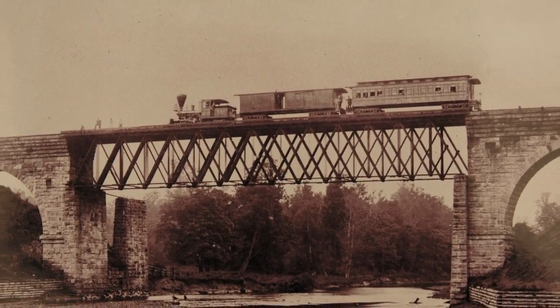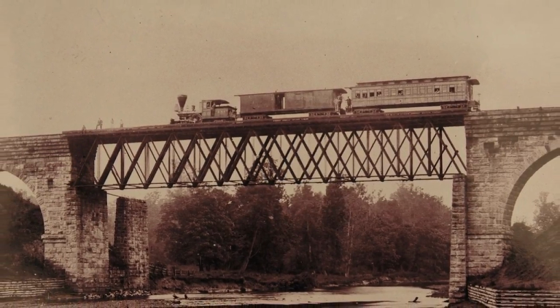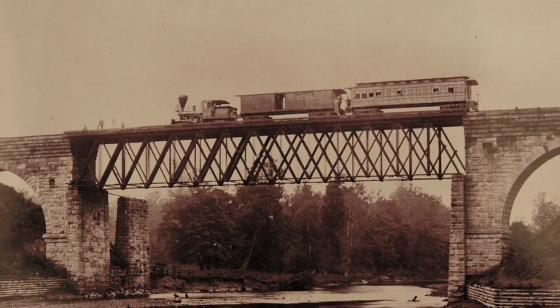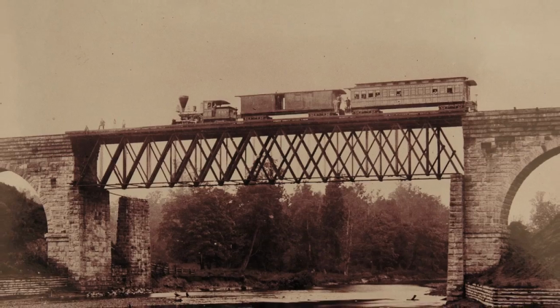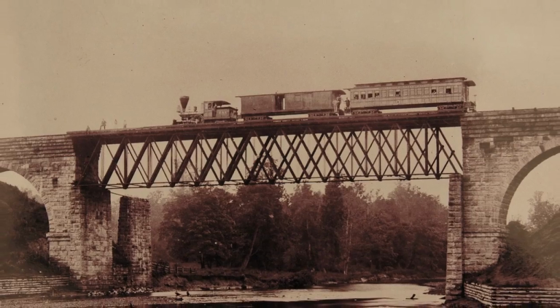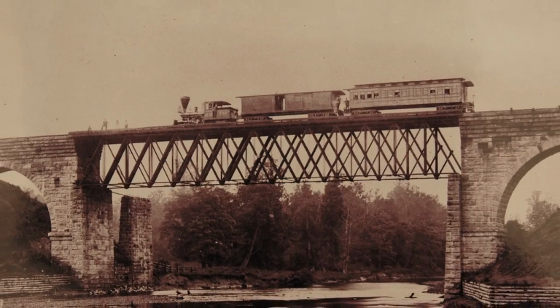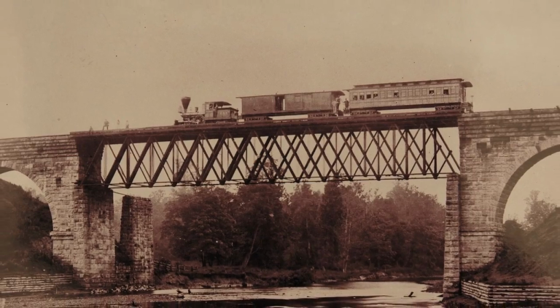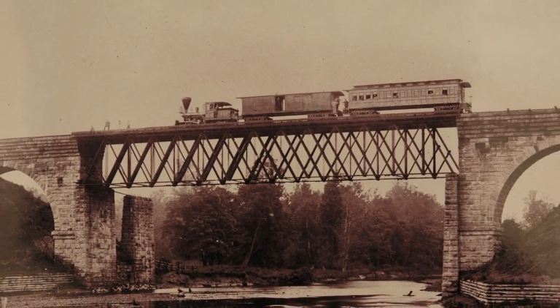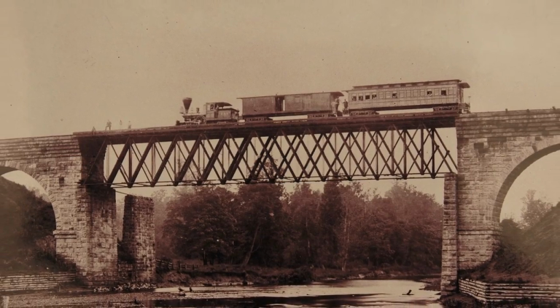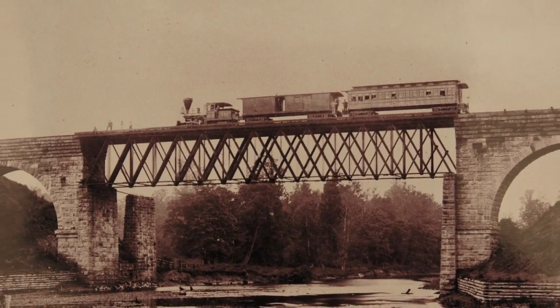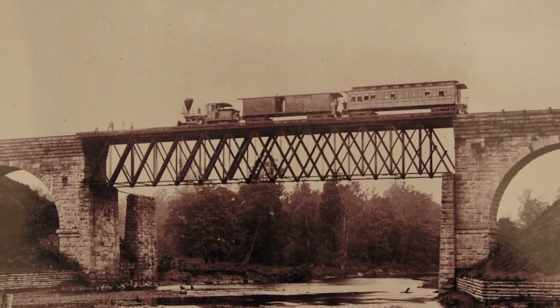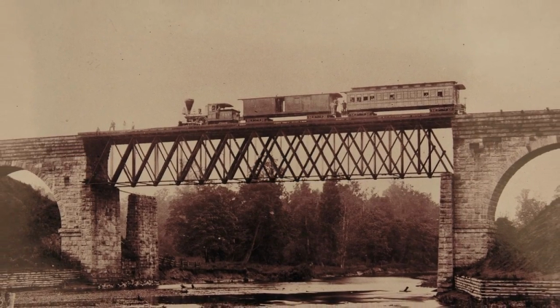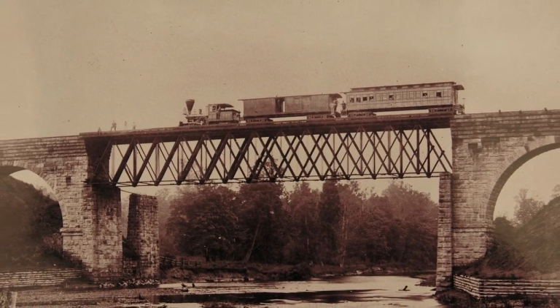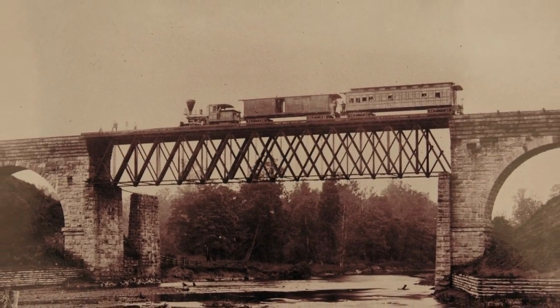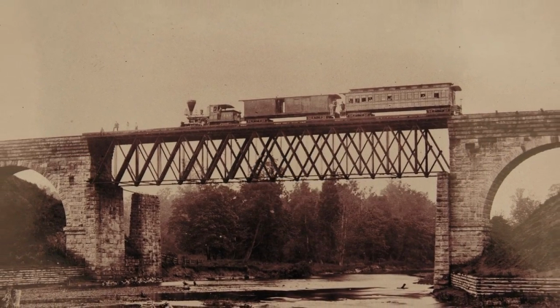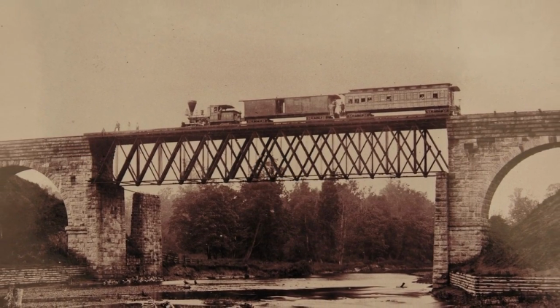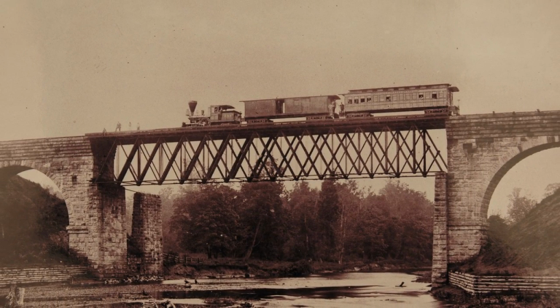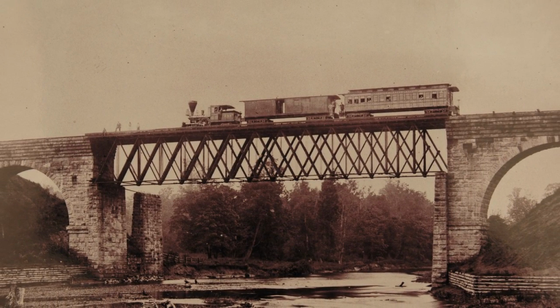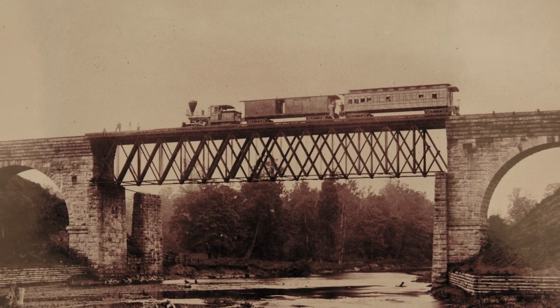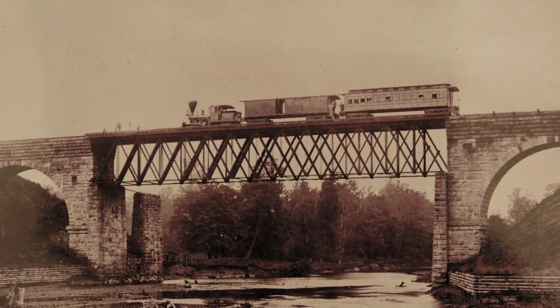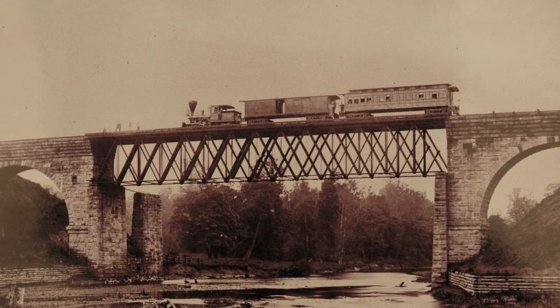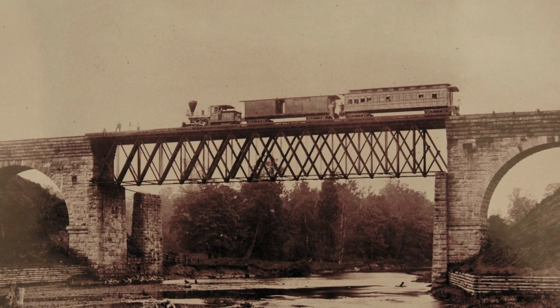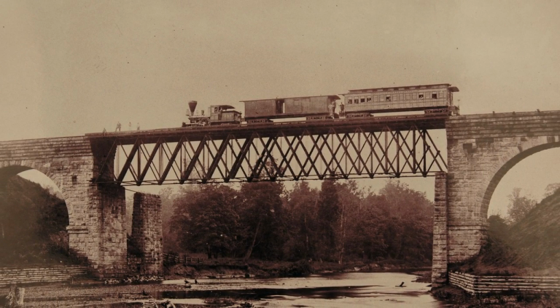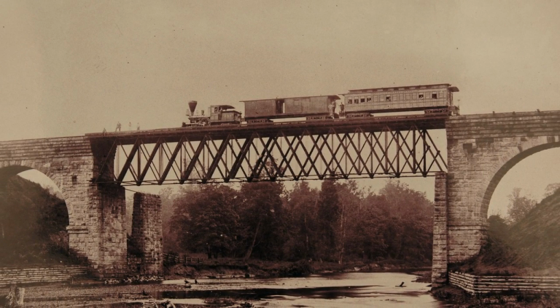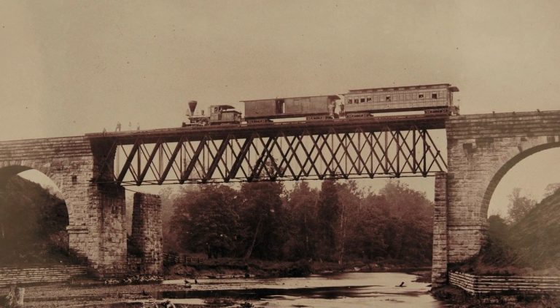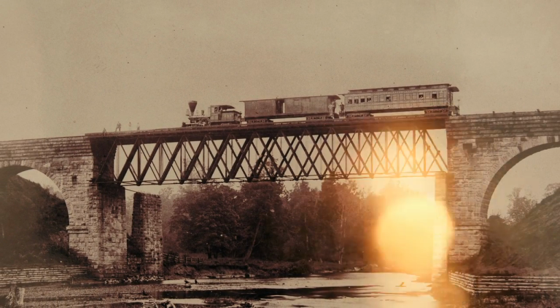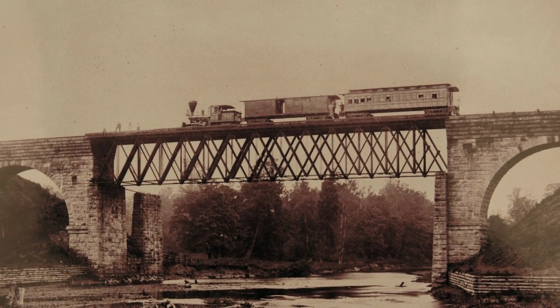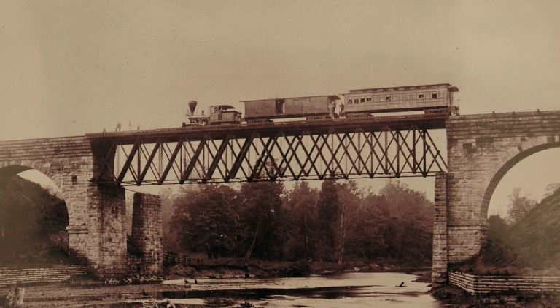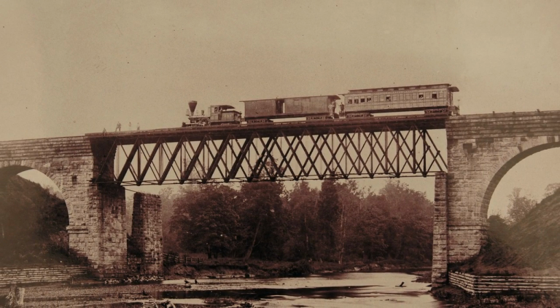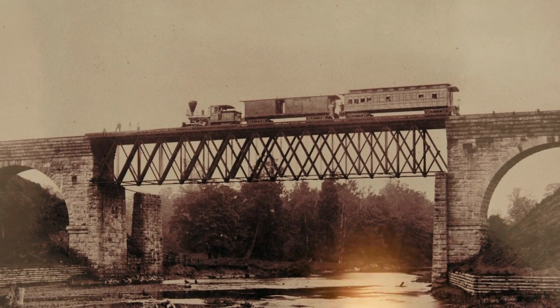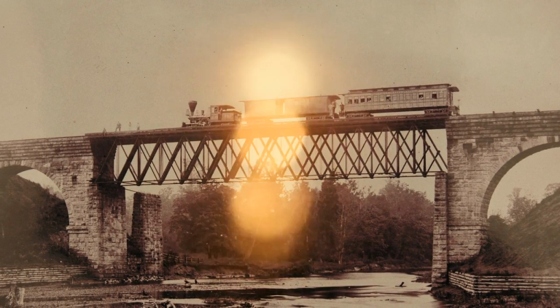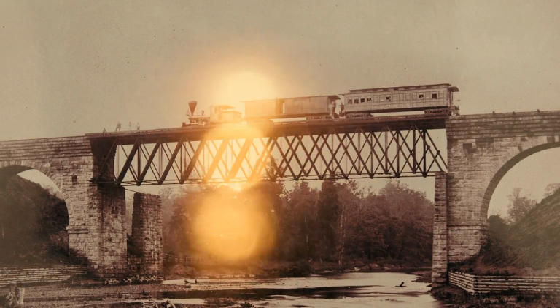Will the American Society of Civil Engineers report of 1877 agree with modern science?